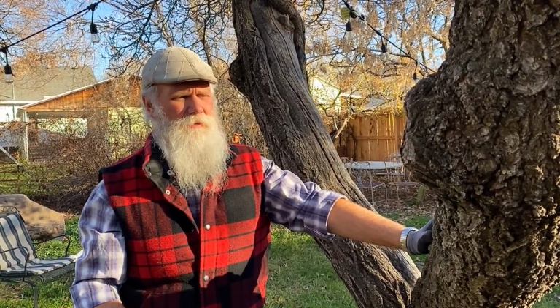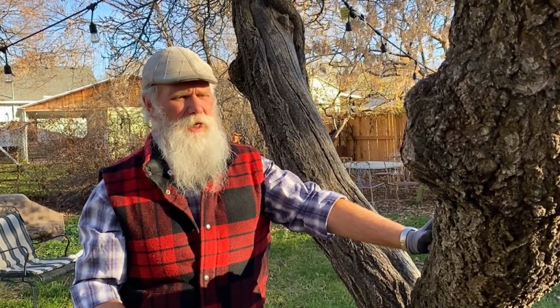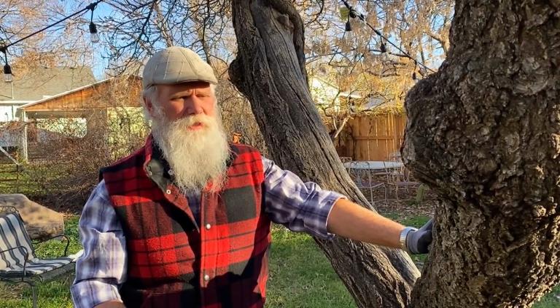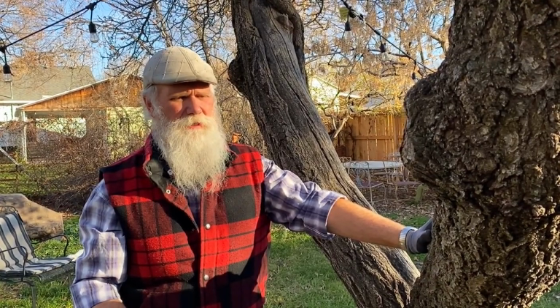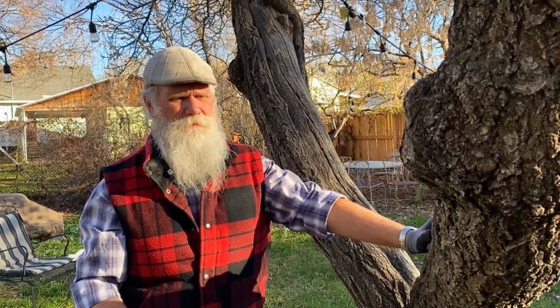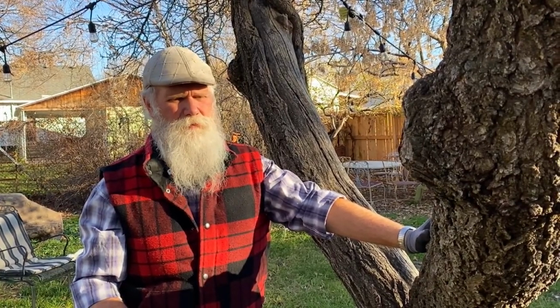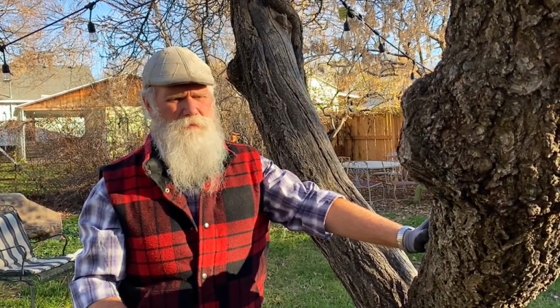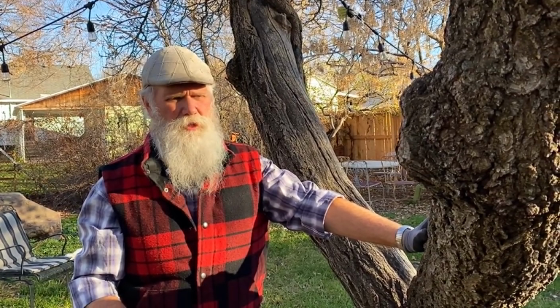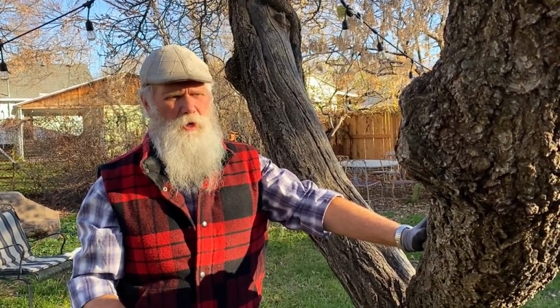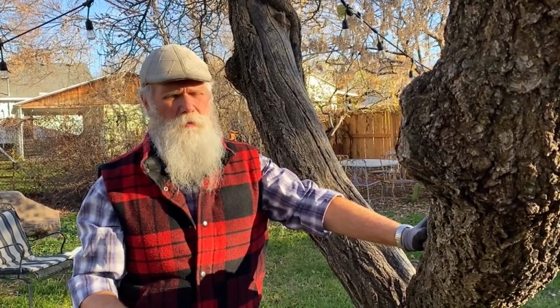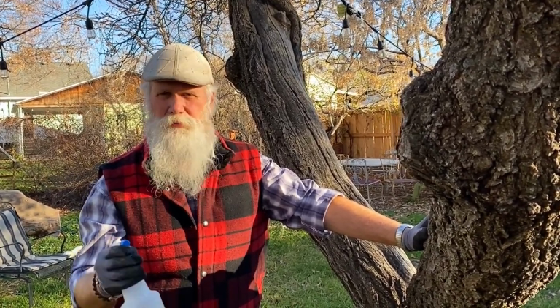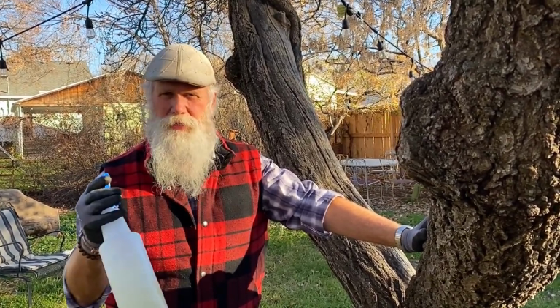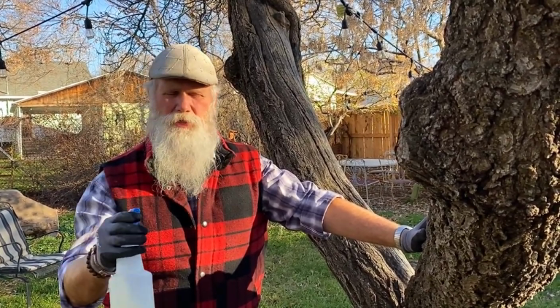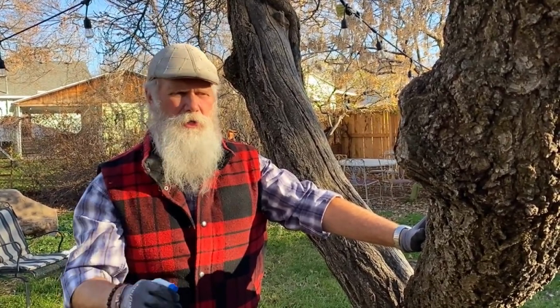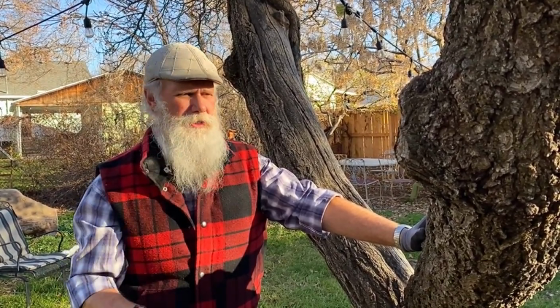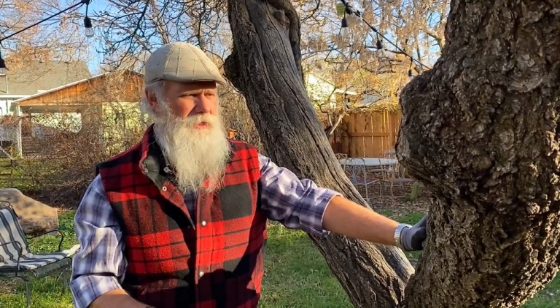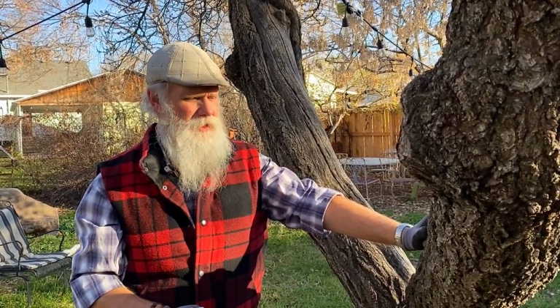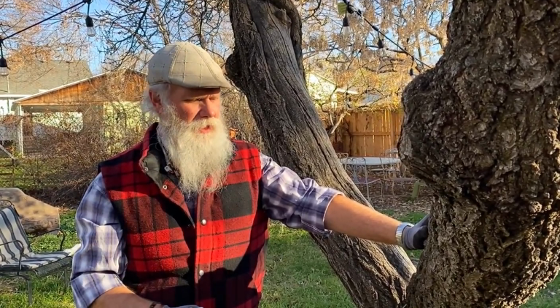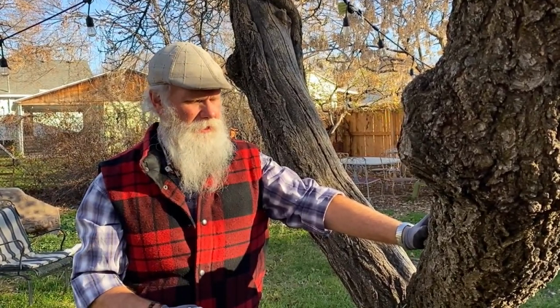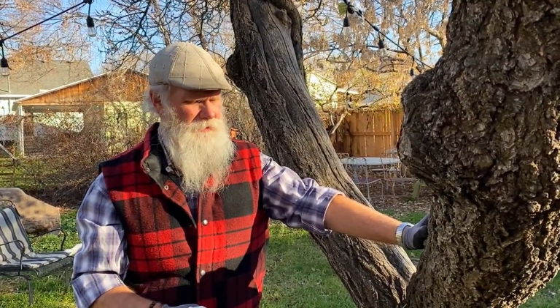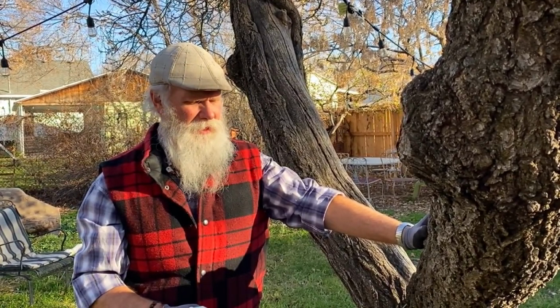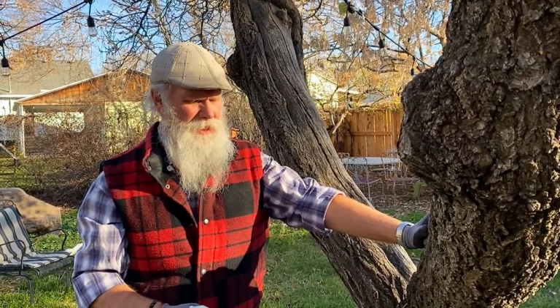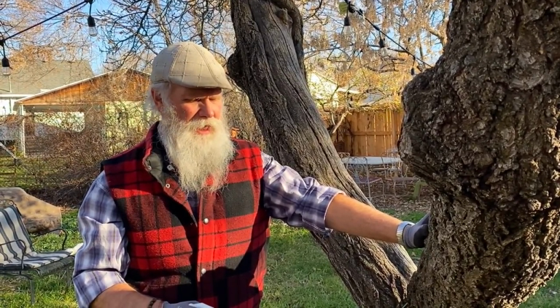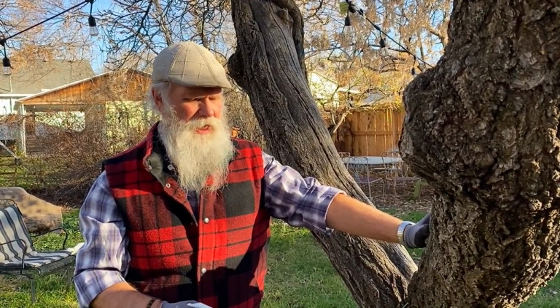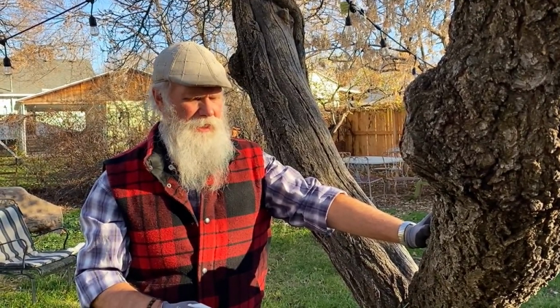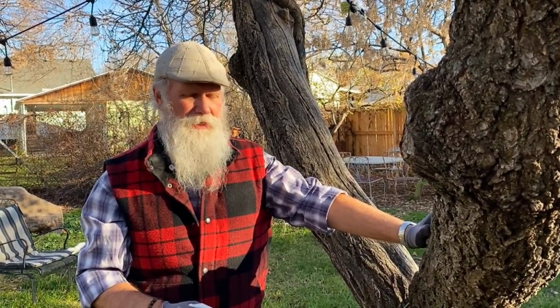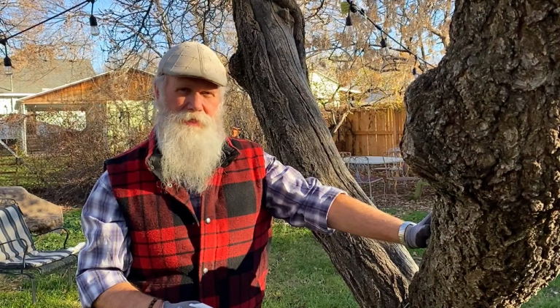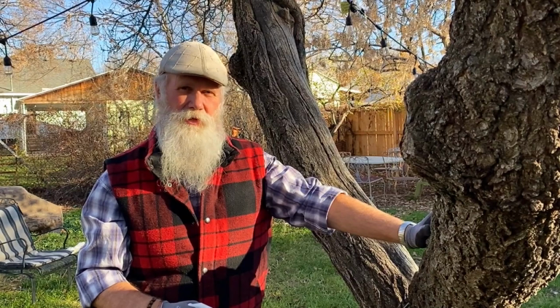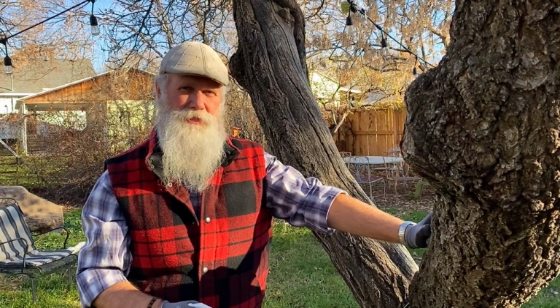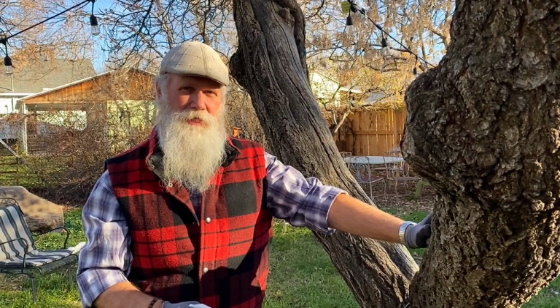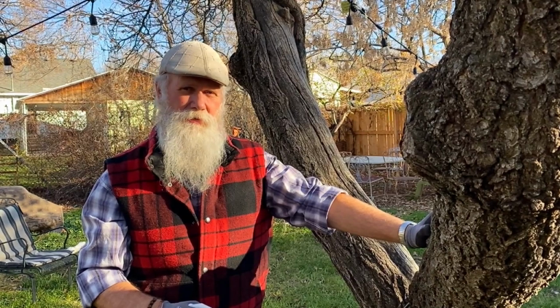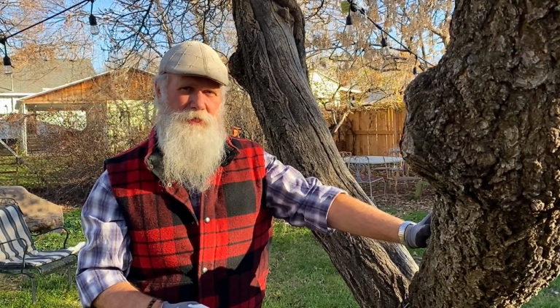Enjoy your time in the garden and join us next week.